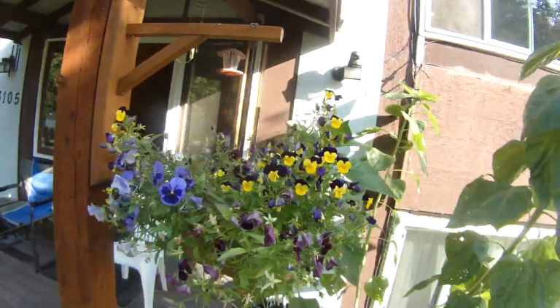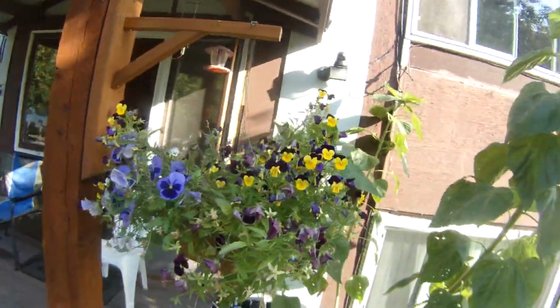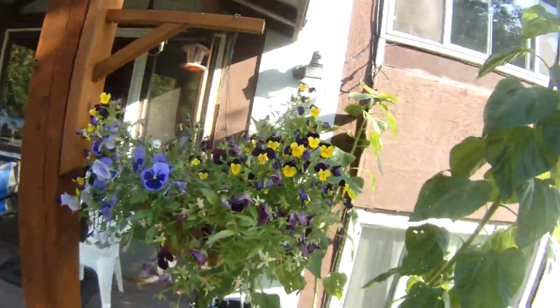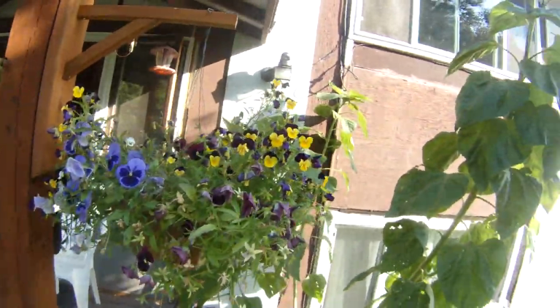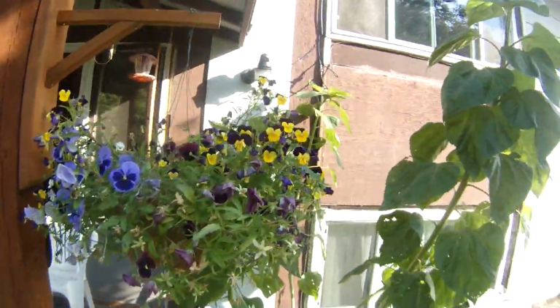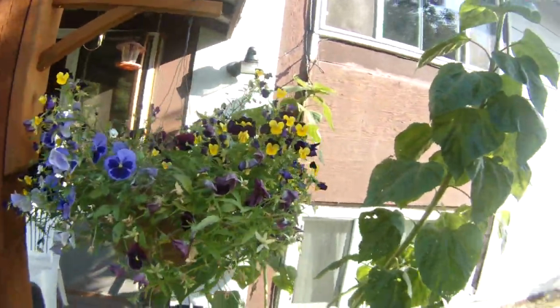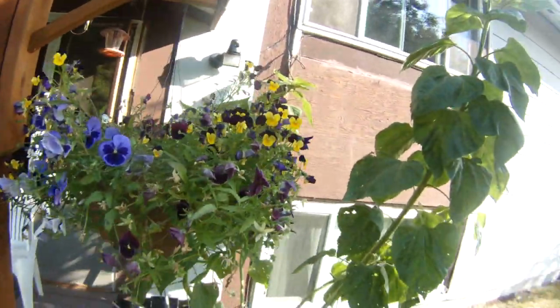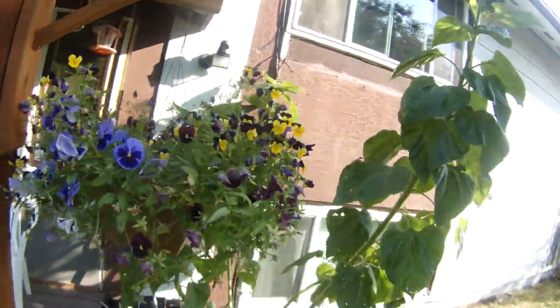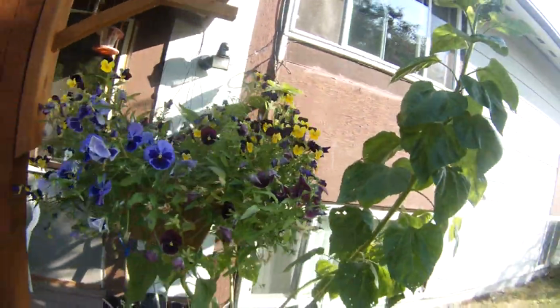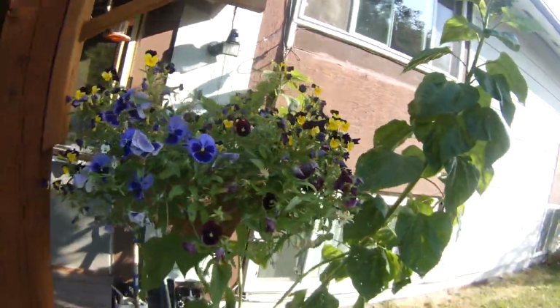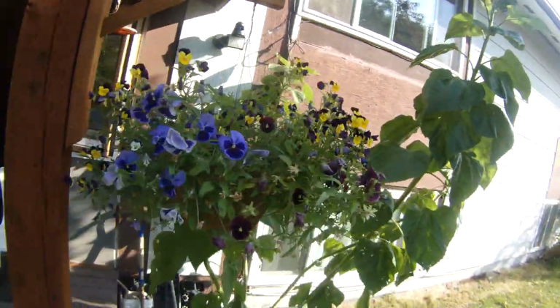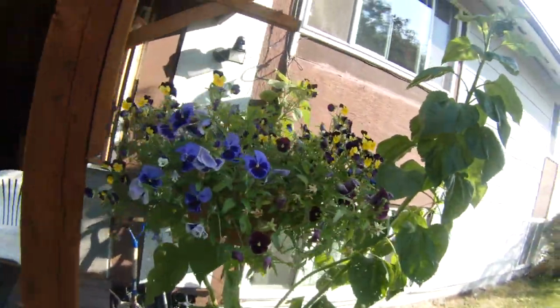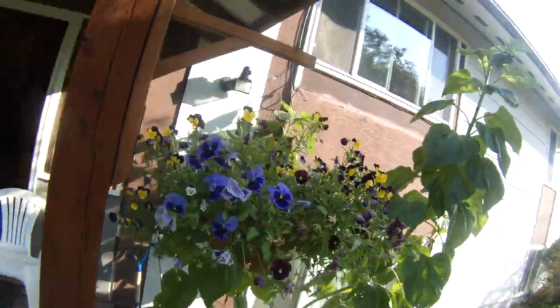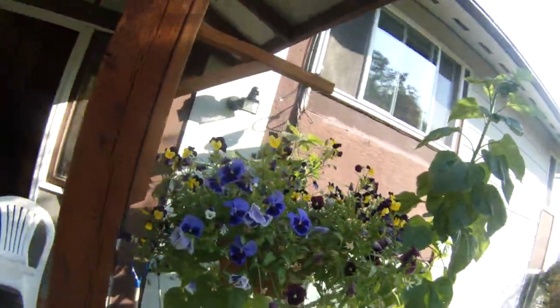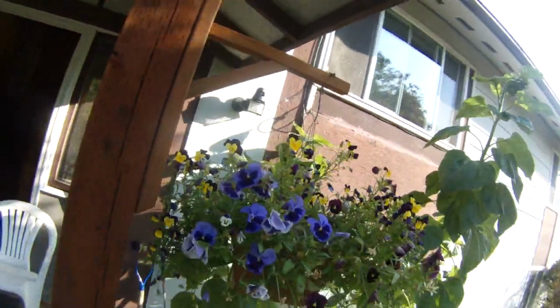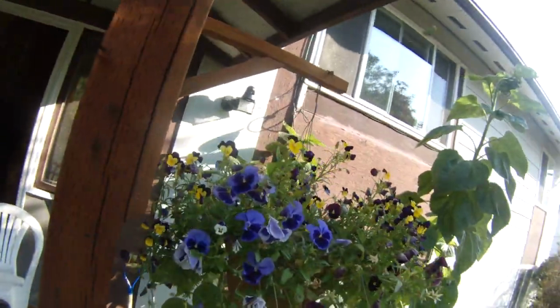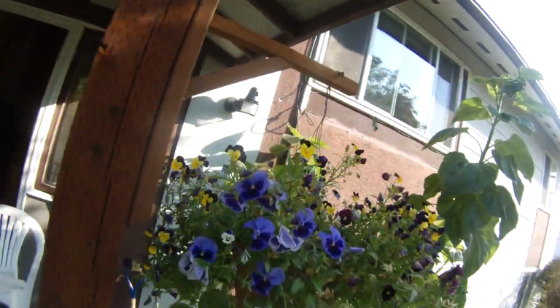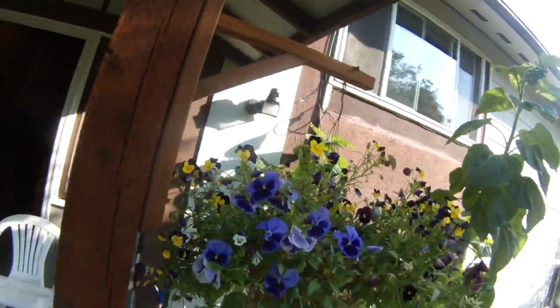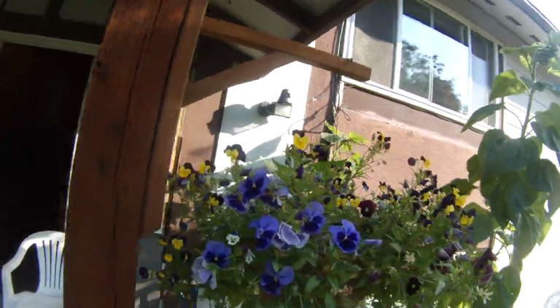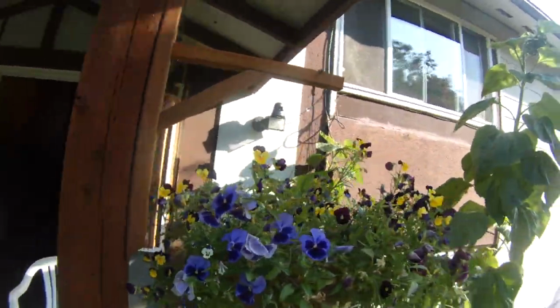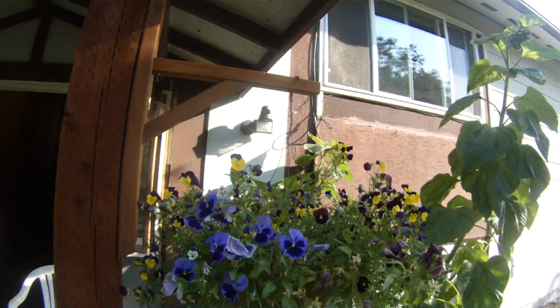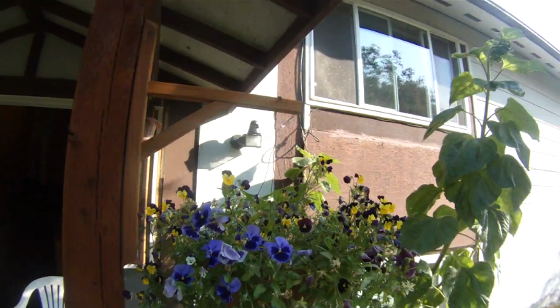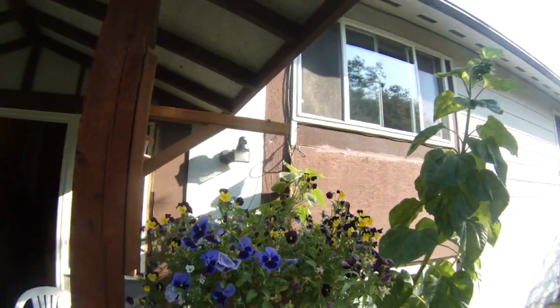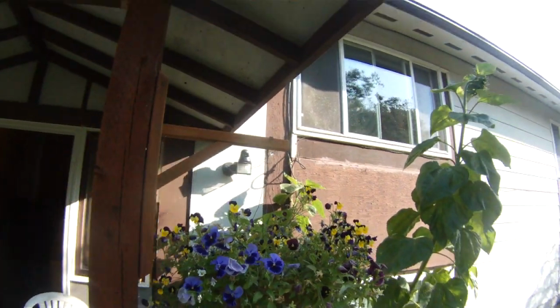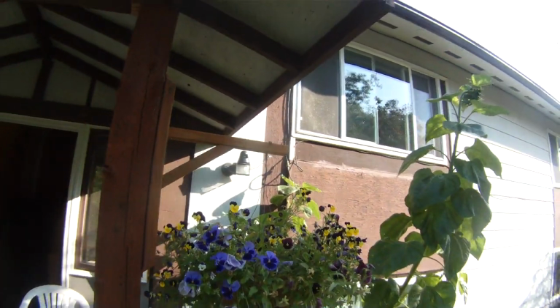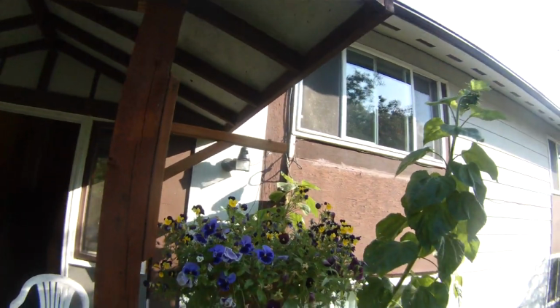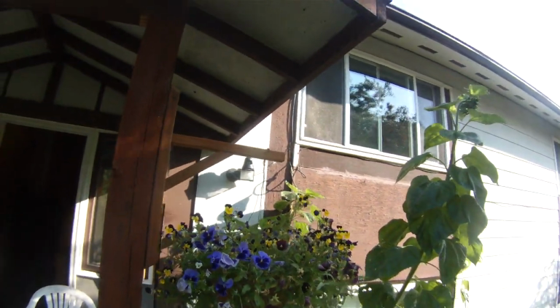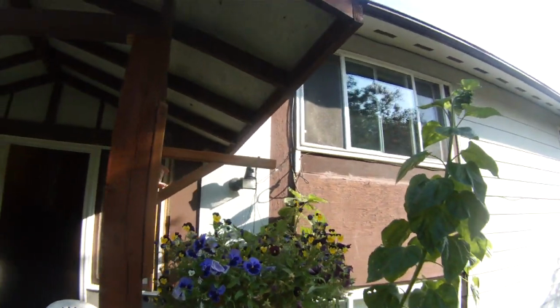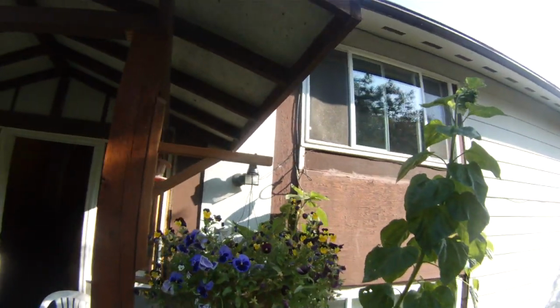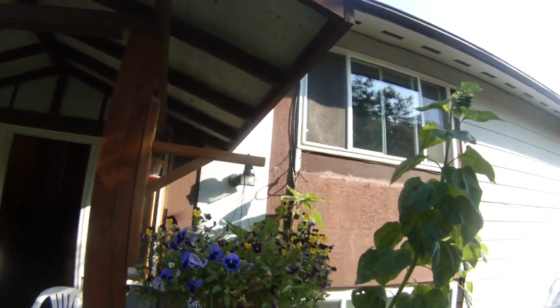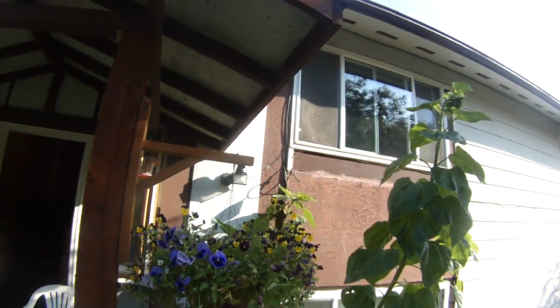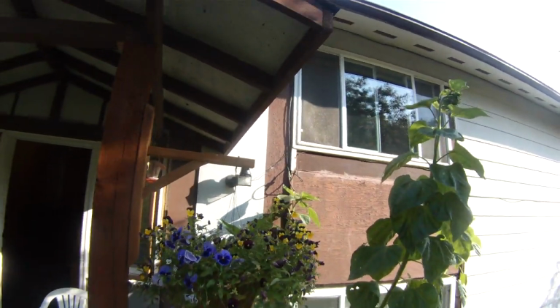My homemade baskets. The wind is kind of tearing them apart.